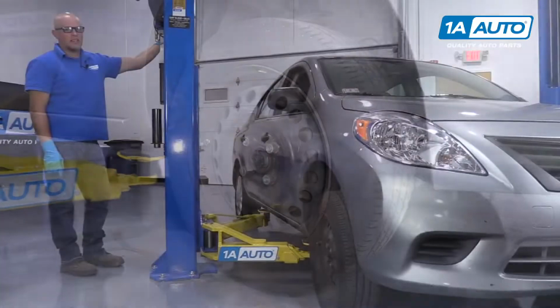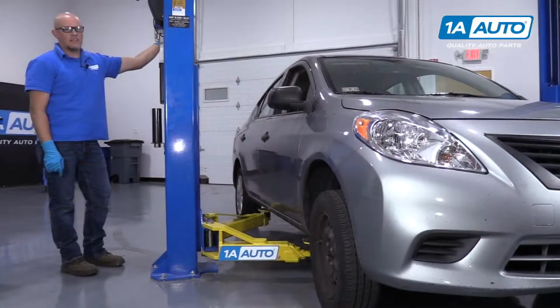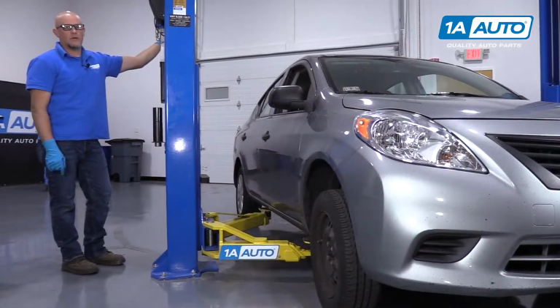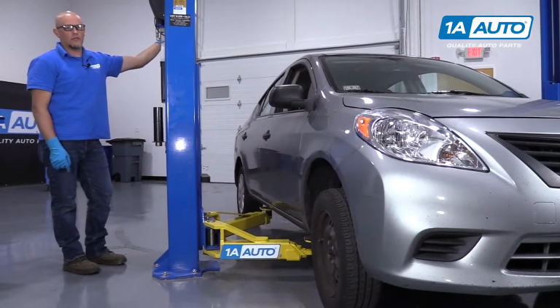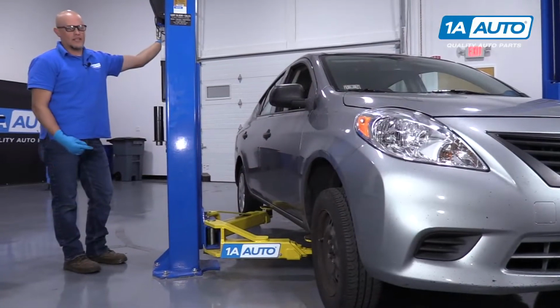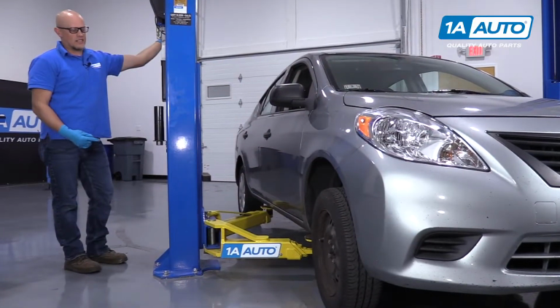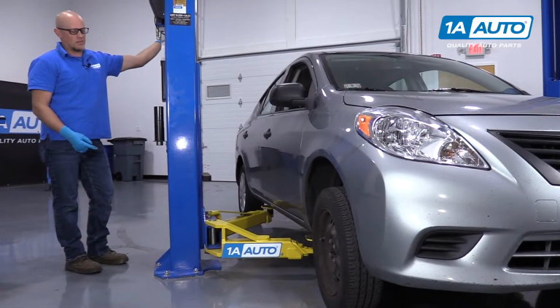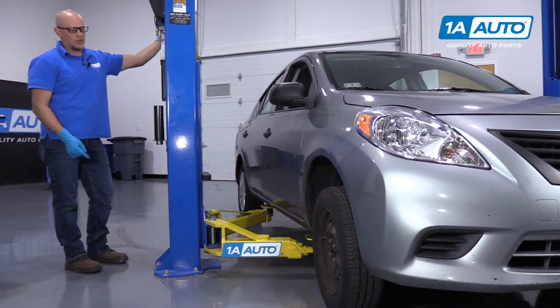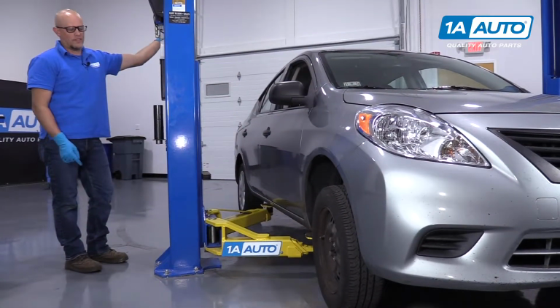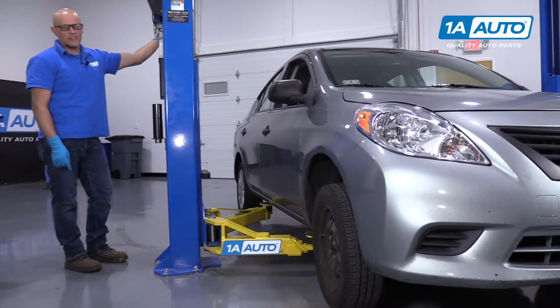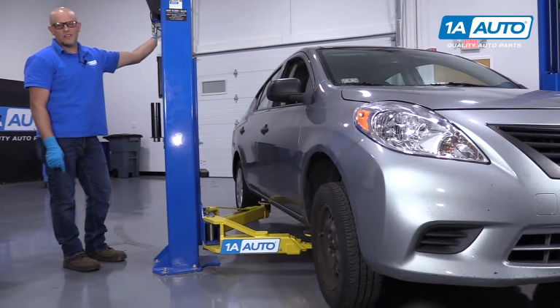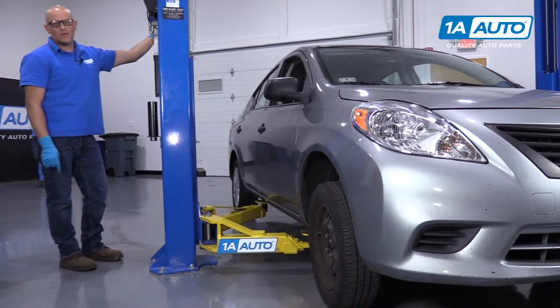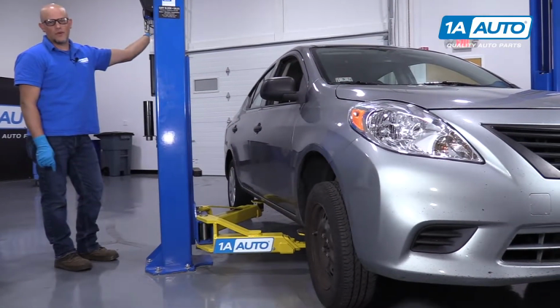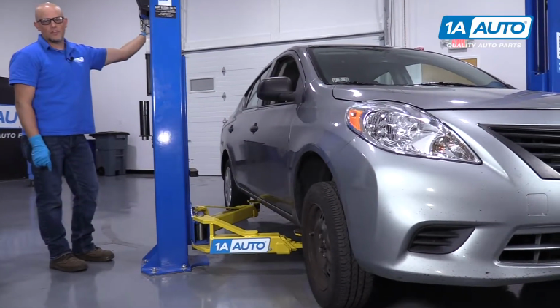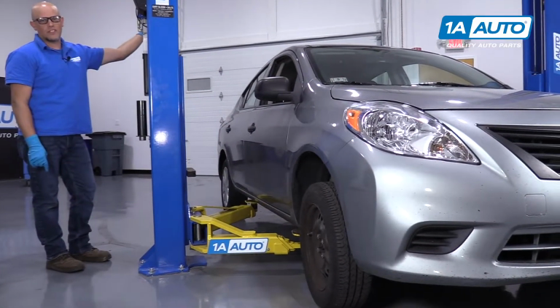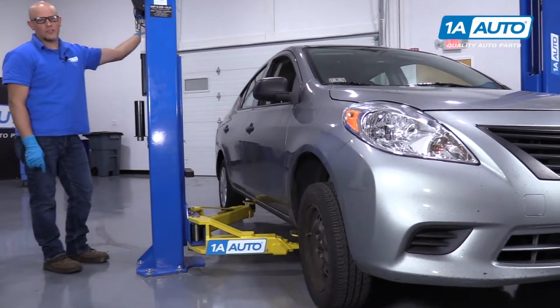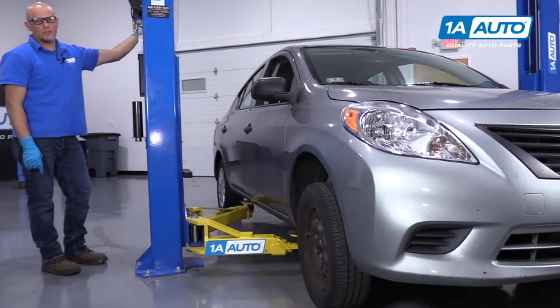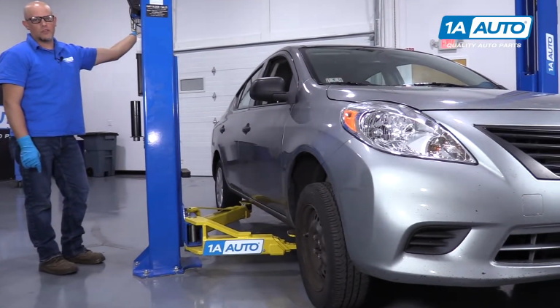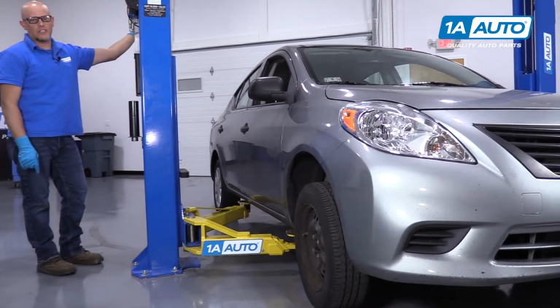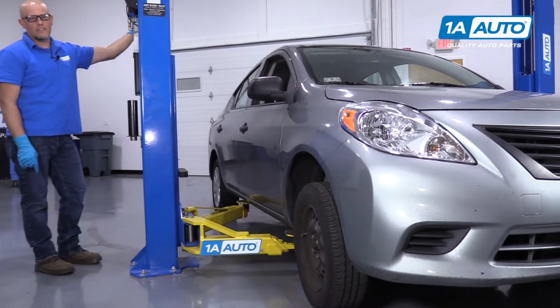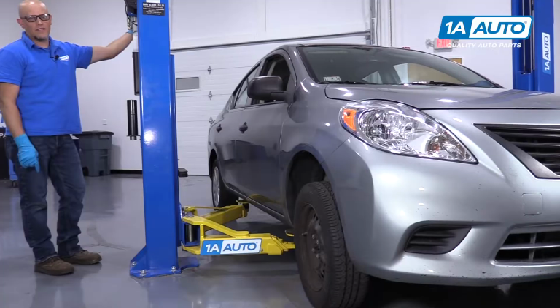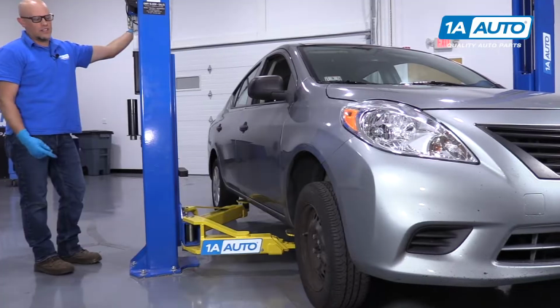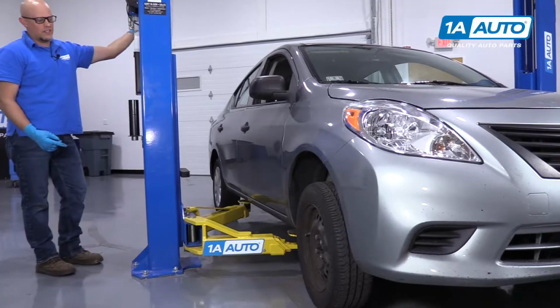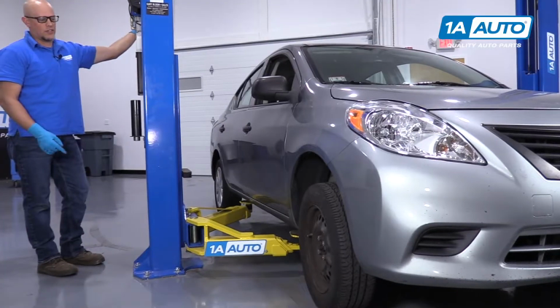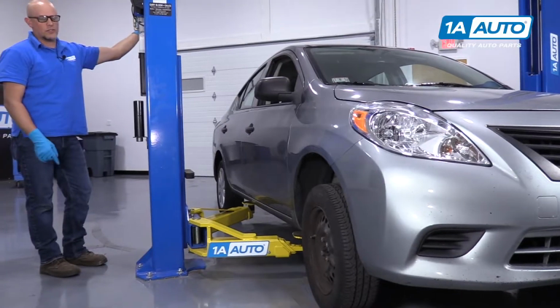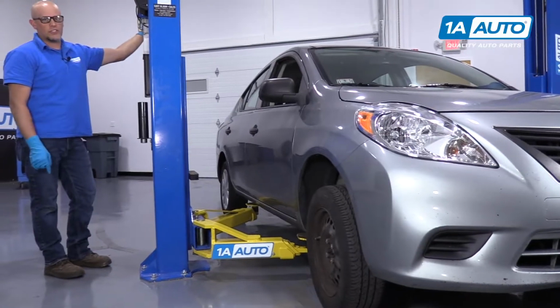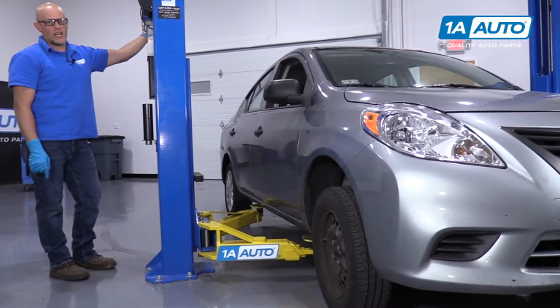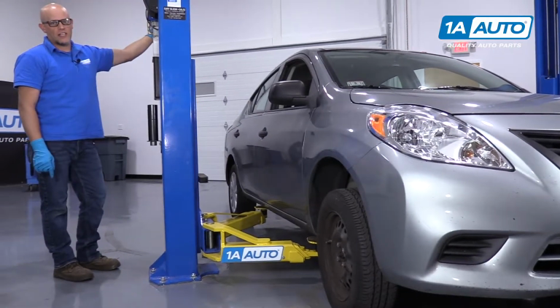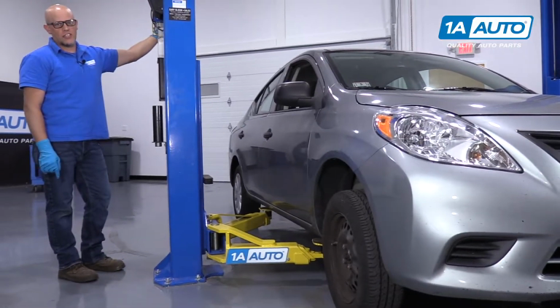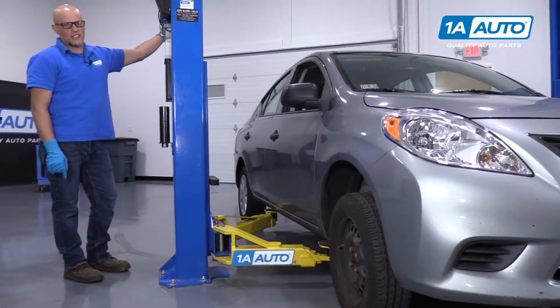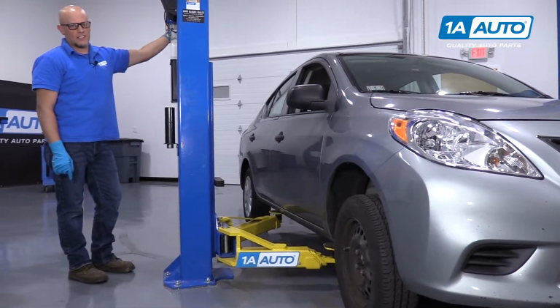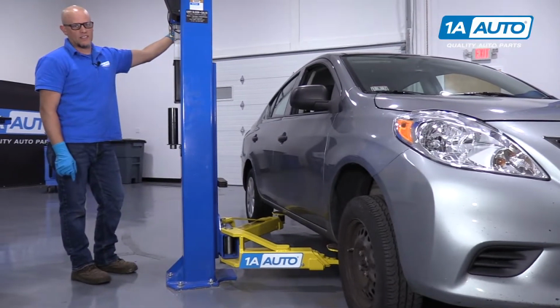Now we're going to raise and support the vehicle. We're using a two-post lift, but you can also use a jack and jack stands.